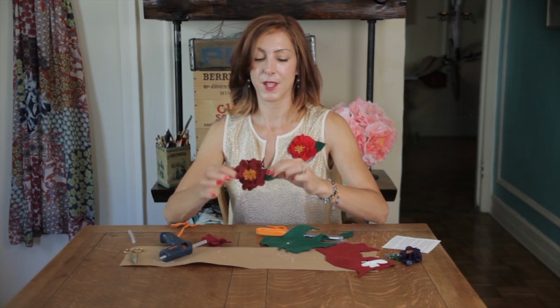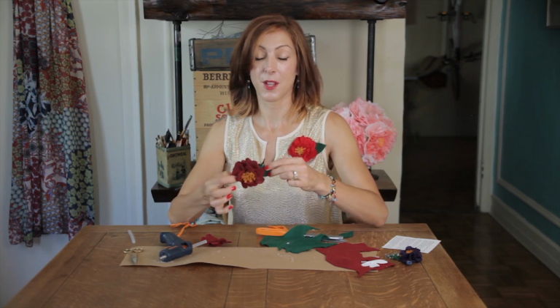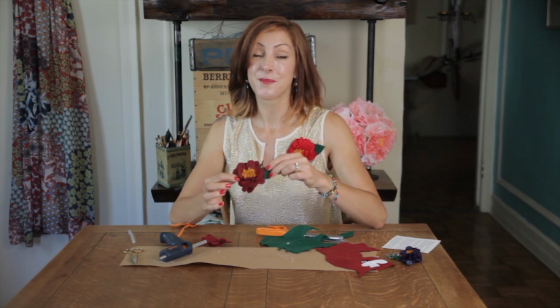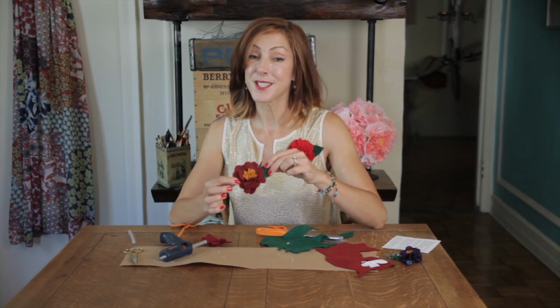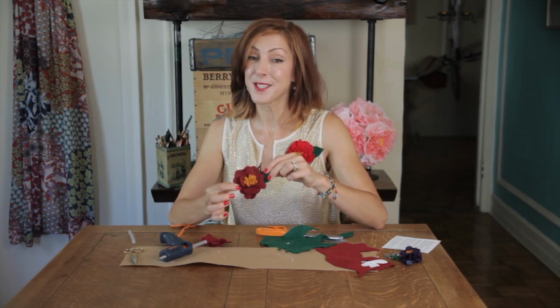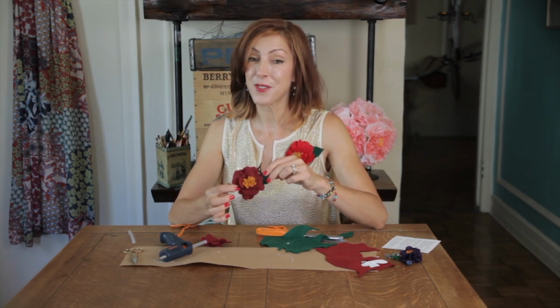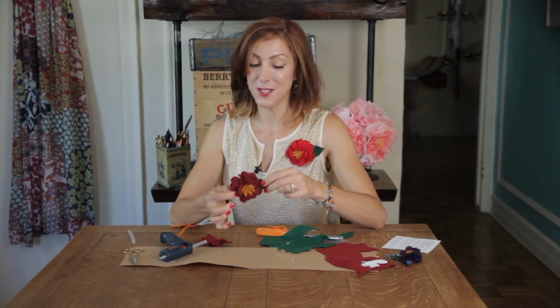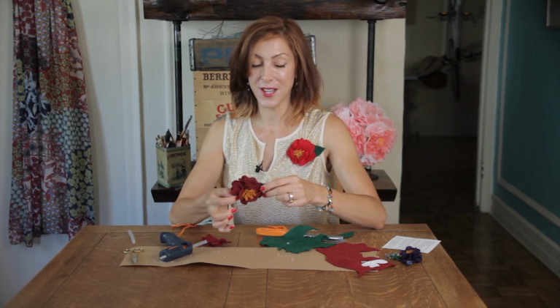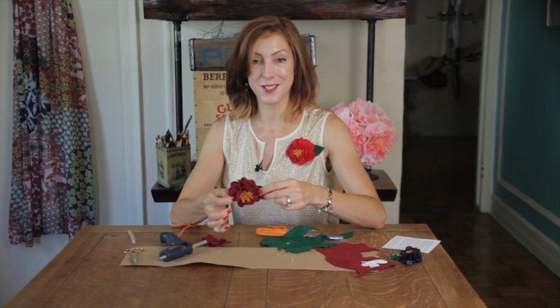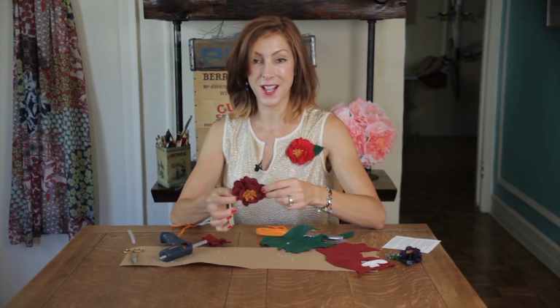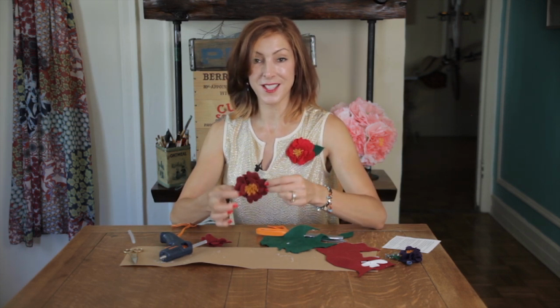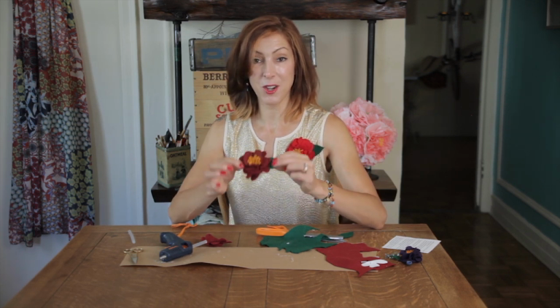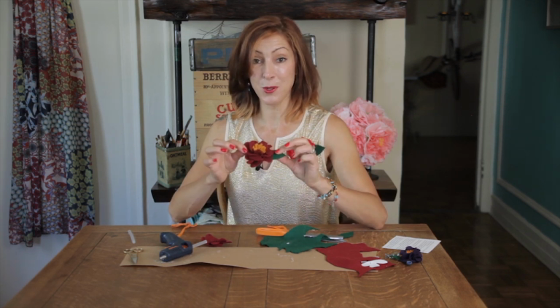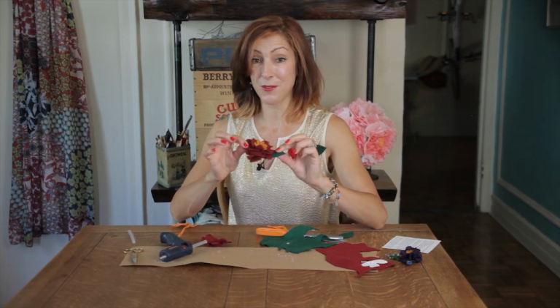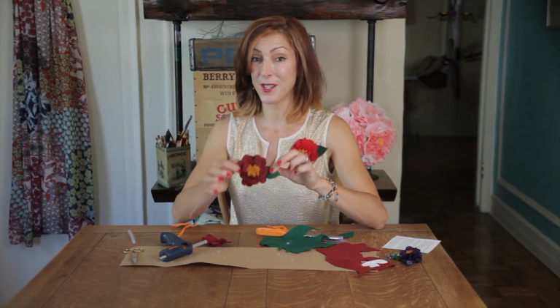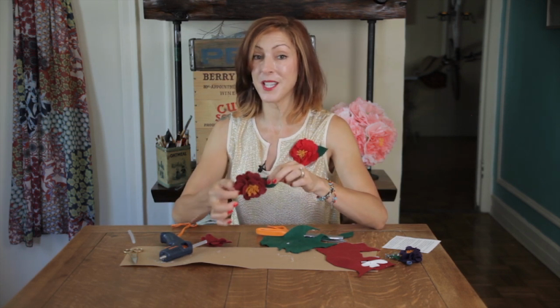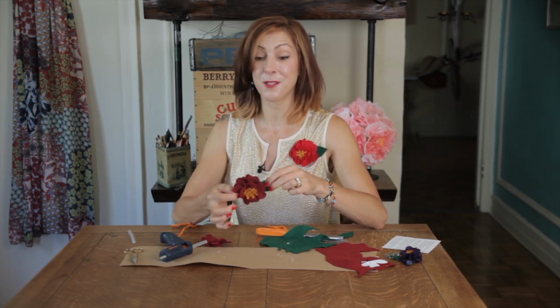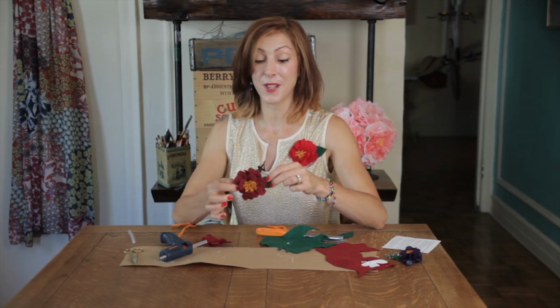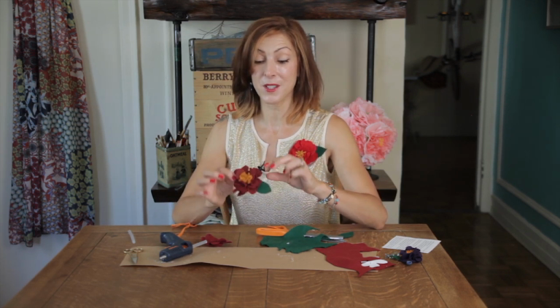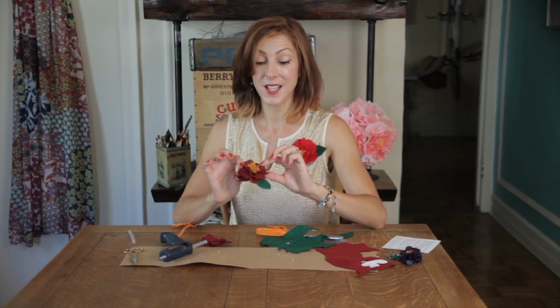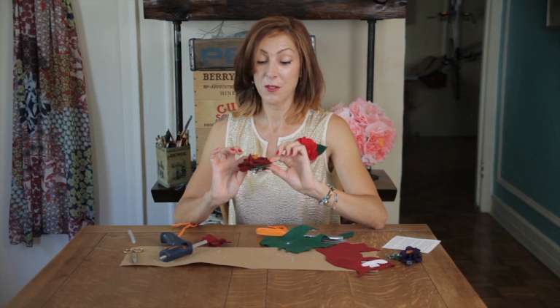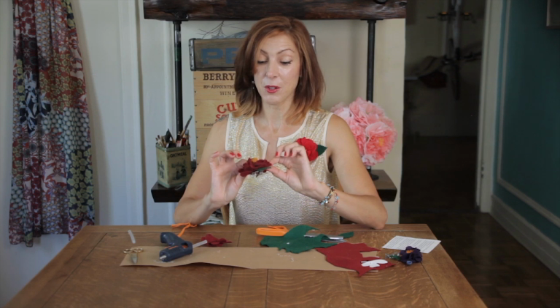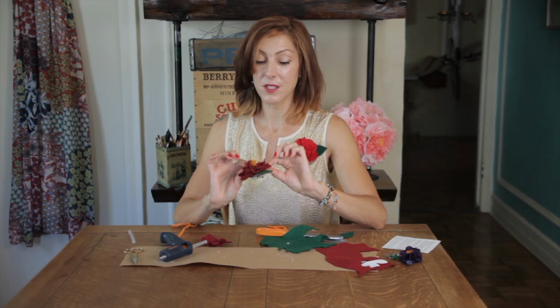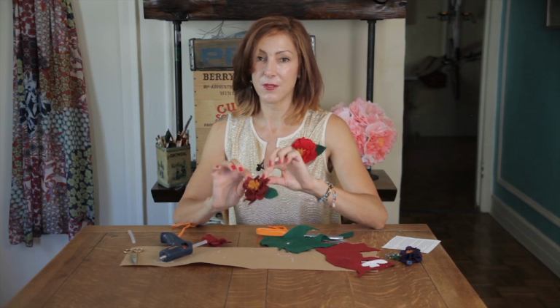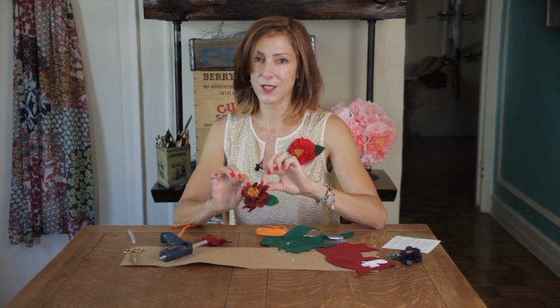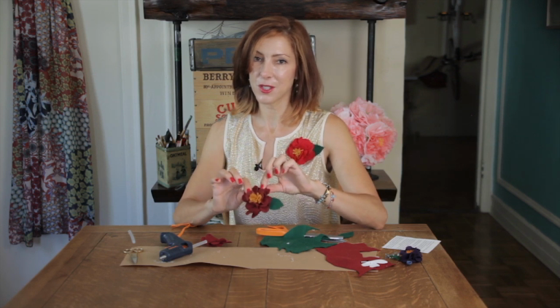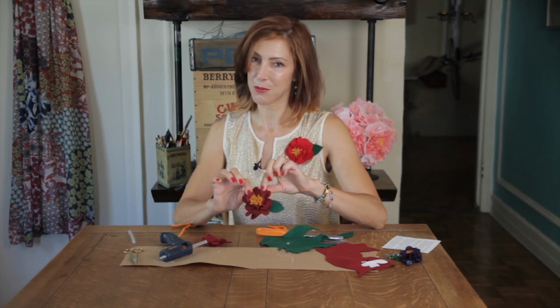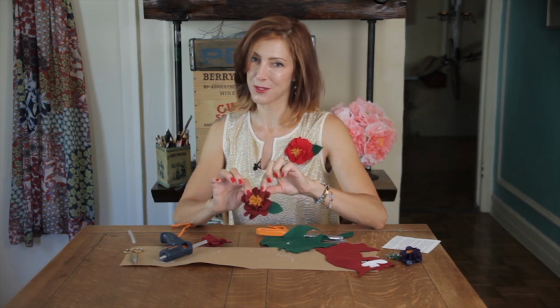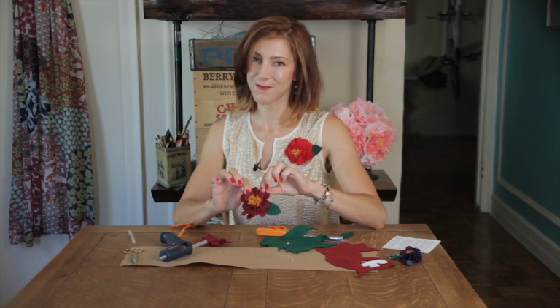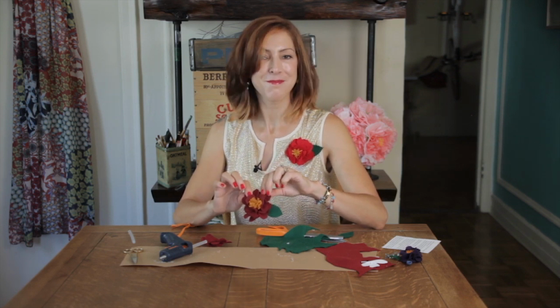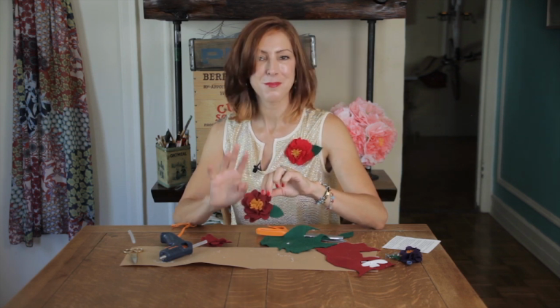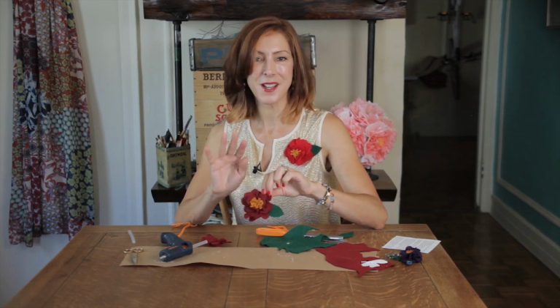Look how sweet that is, and how simple that was! So this can be a brooch, or with this backing that has a little hair clip, it could also be a fun little hair clip. This is Linda Fauci of Fauci Designs — I hope you had fun making your felted vintage flower brooch. Bye-bye!